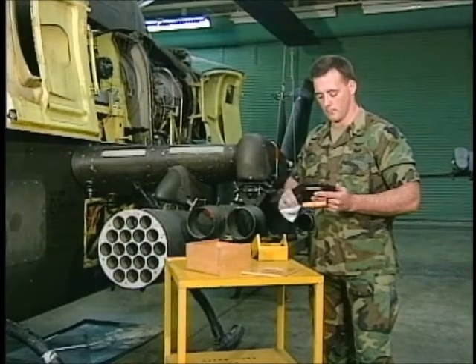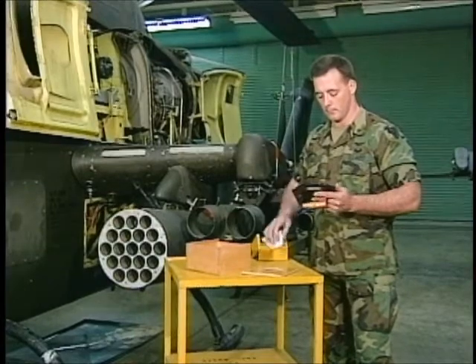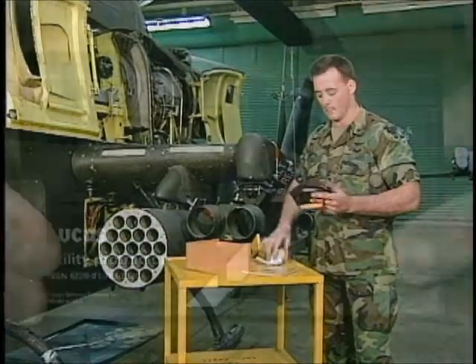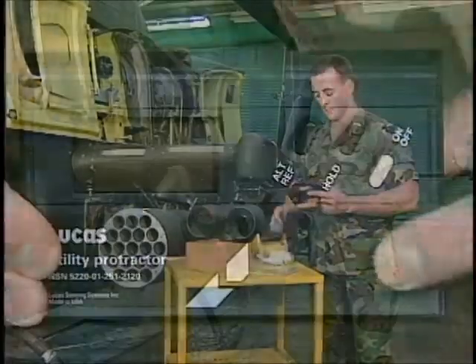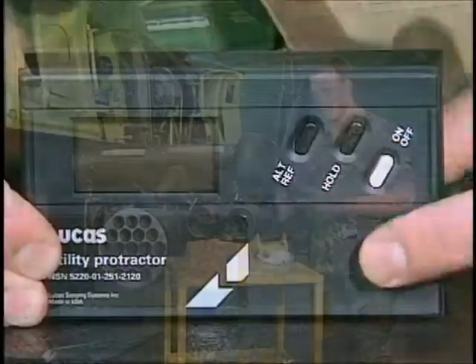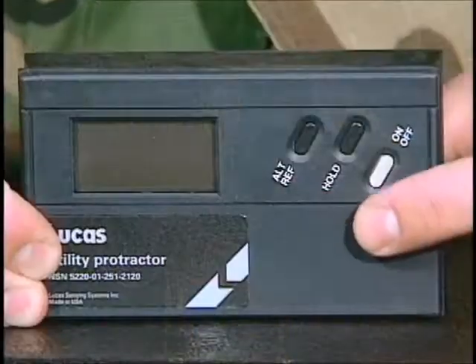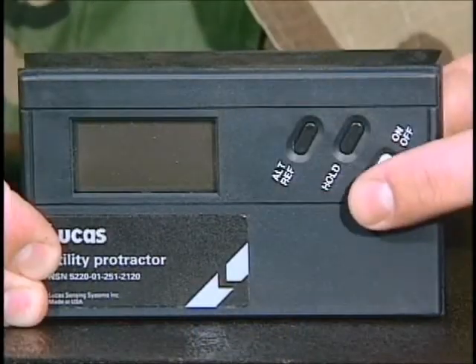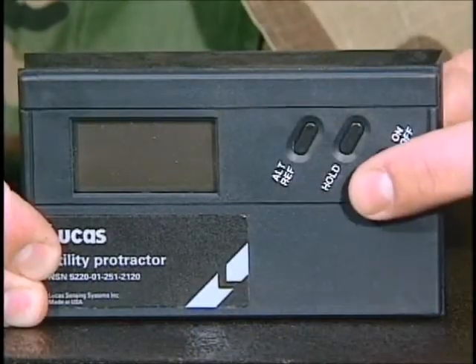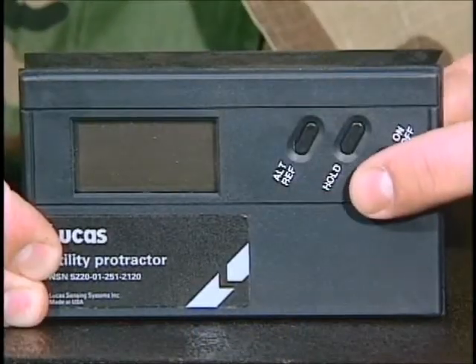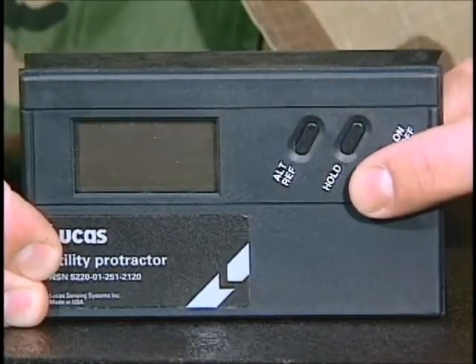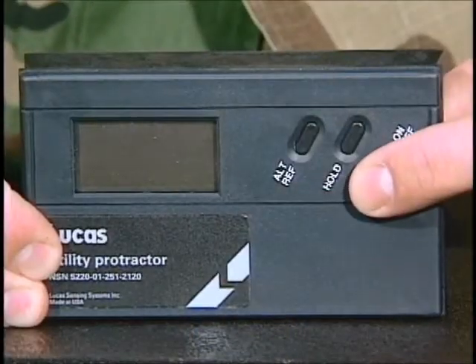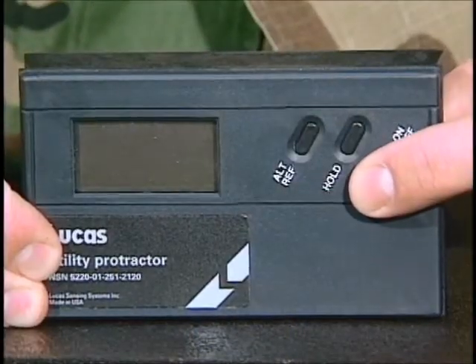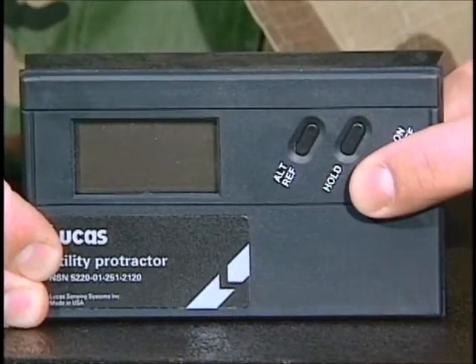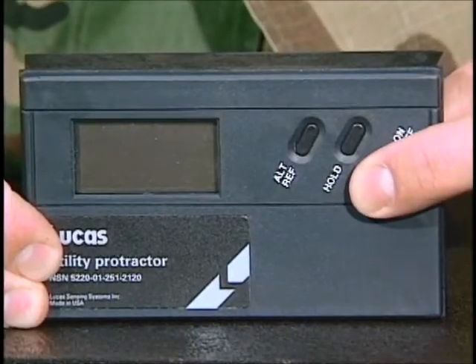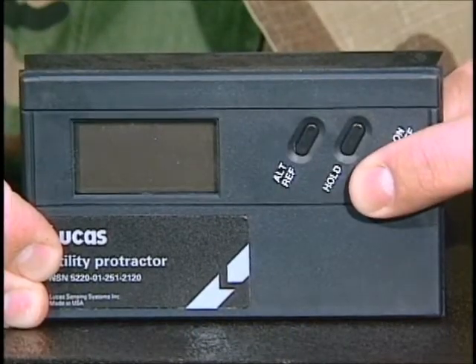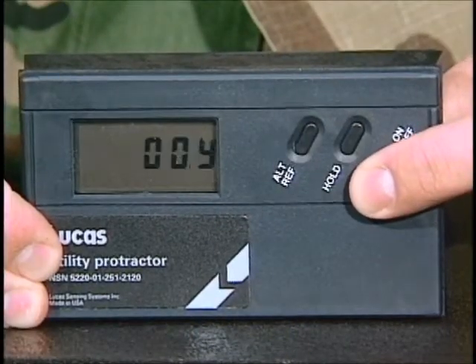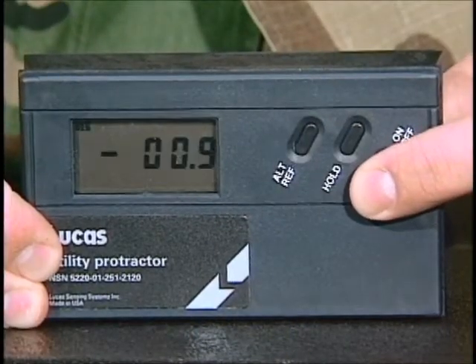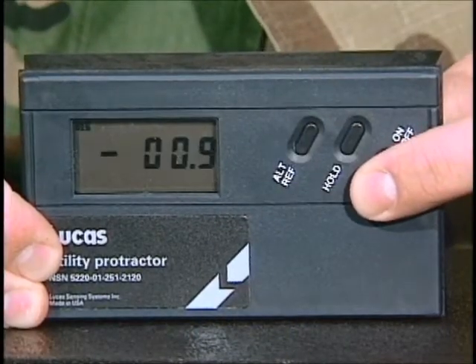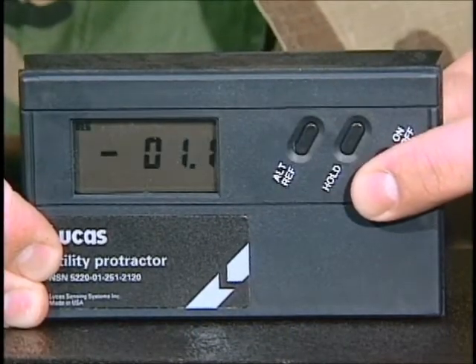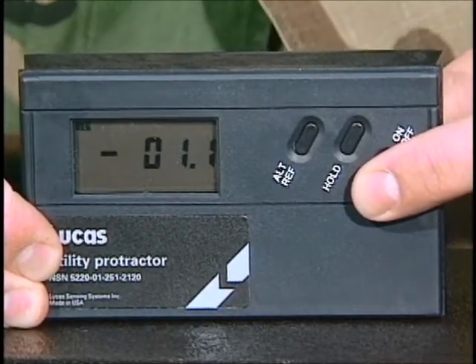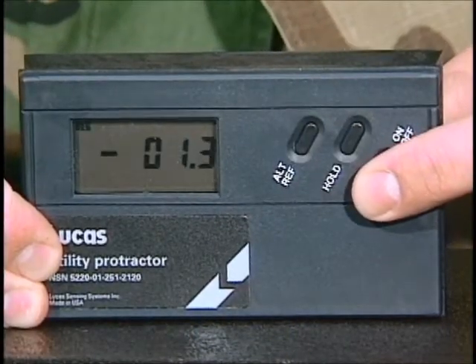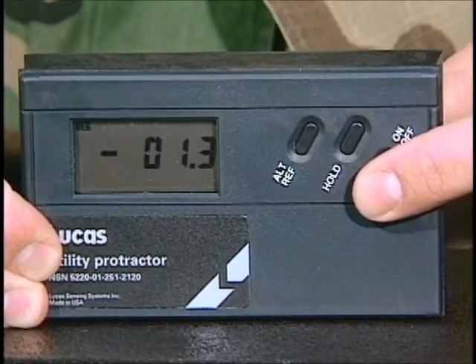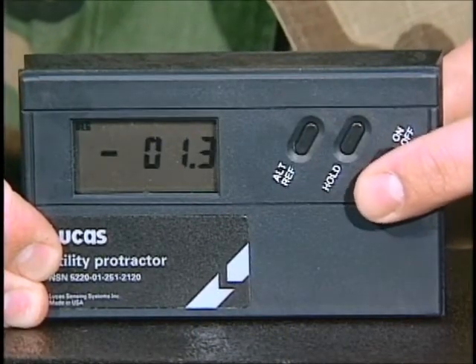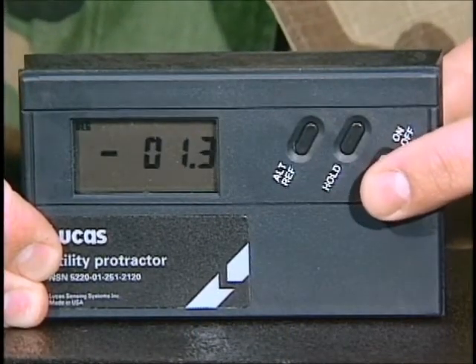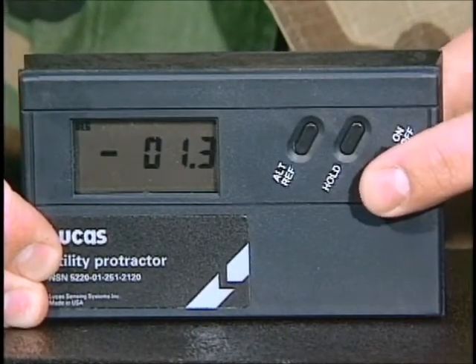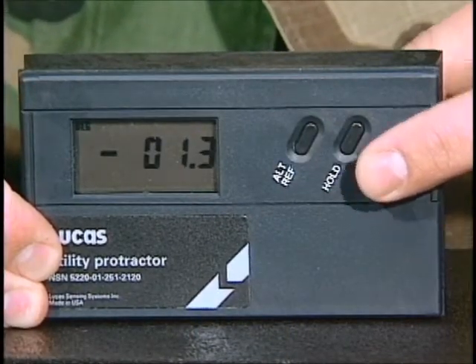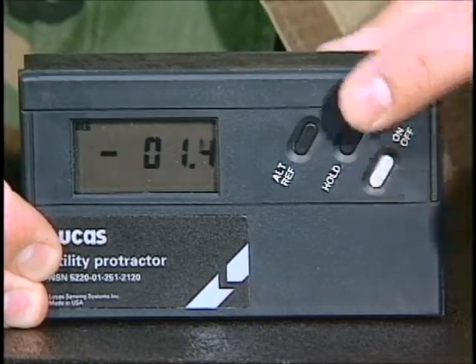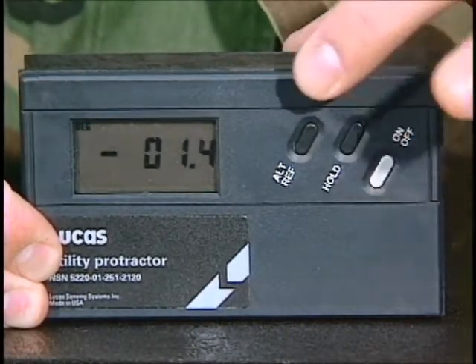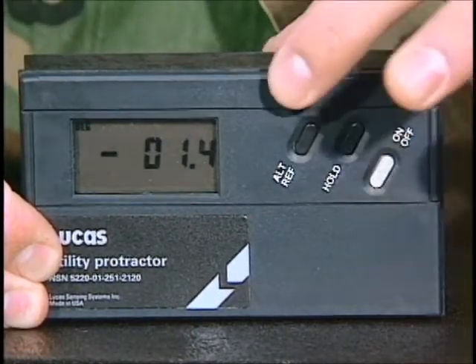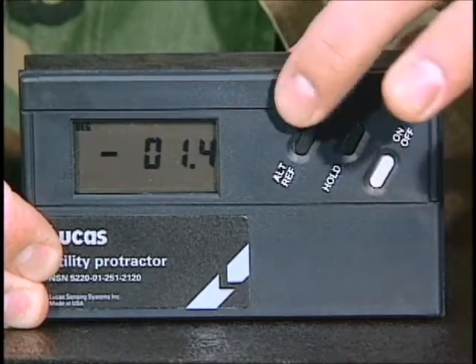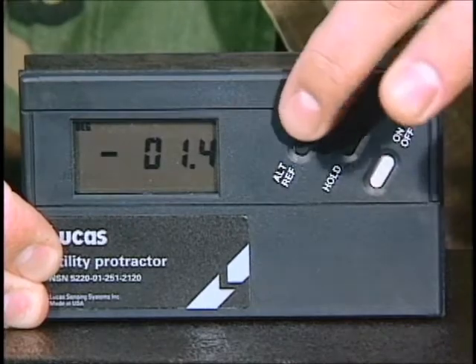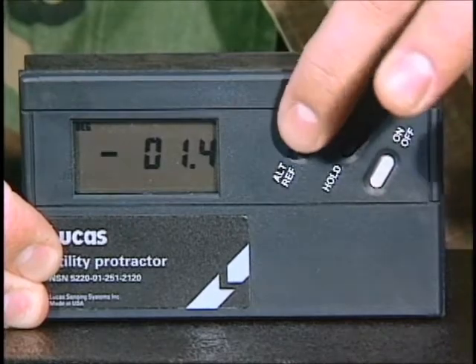Another protractor is the digital type, which displays instant readings of level, angle, and tilt.